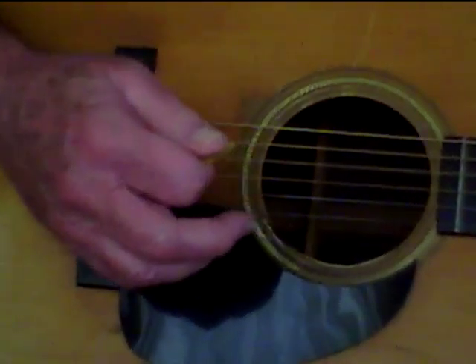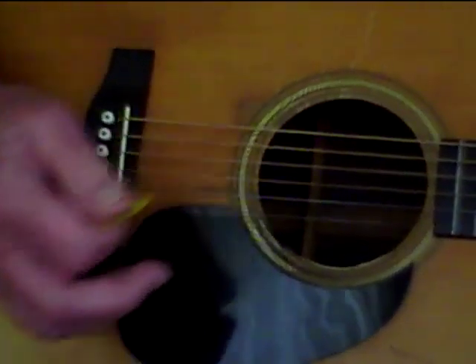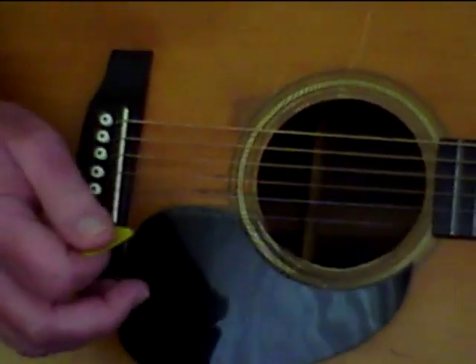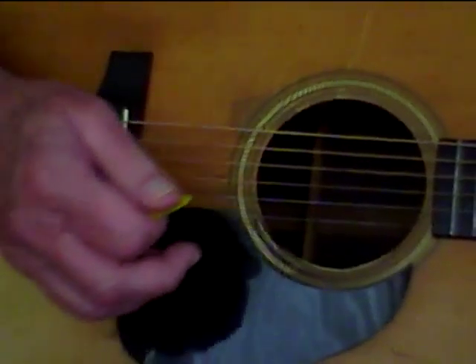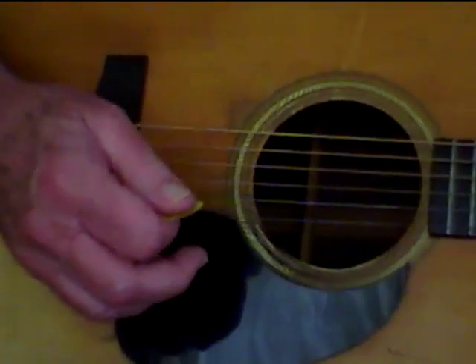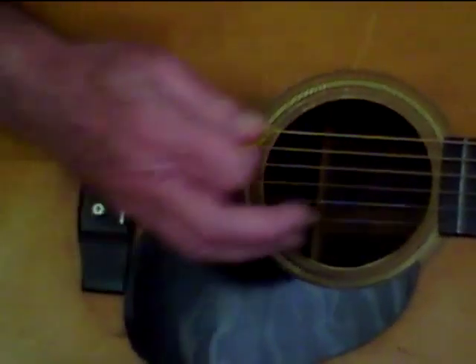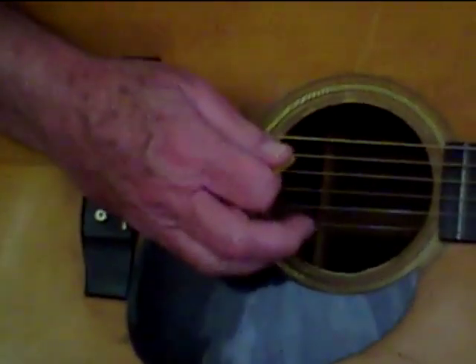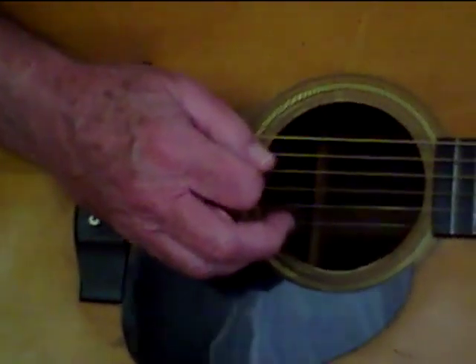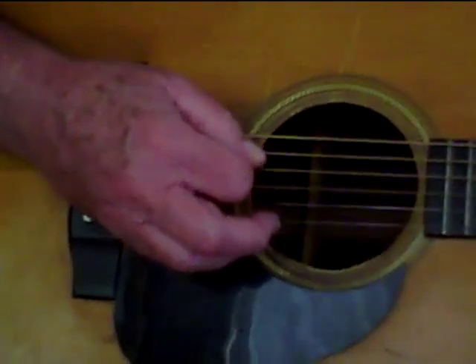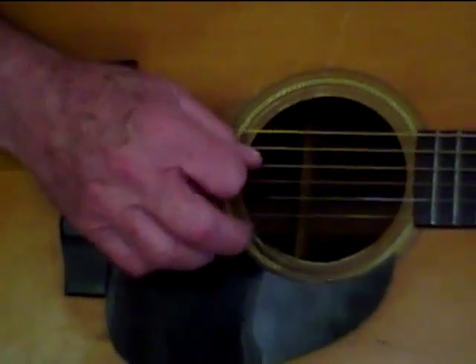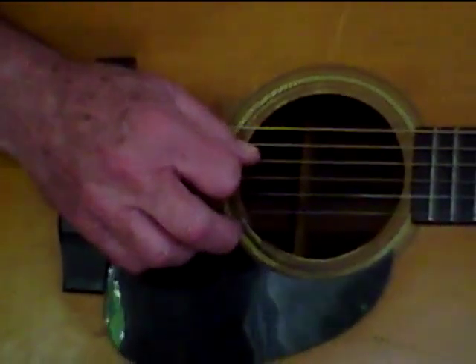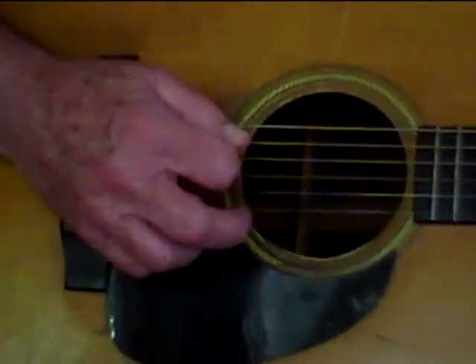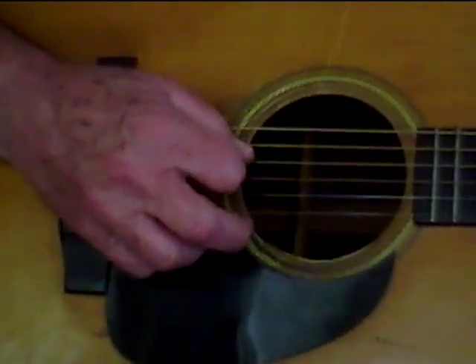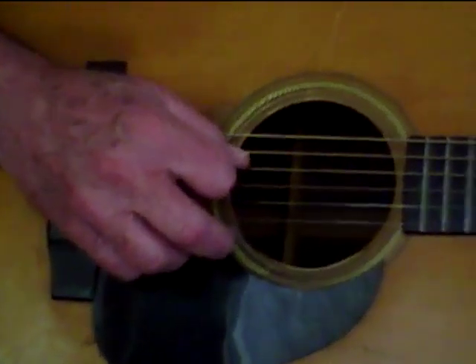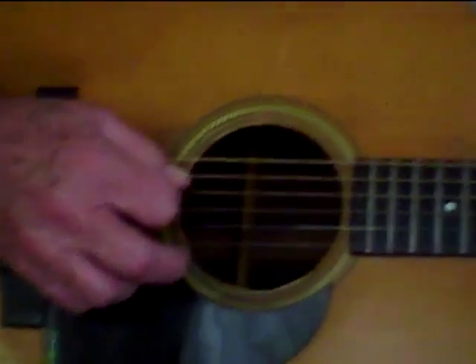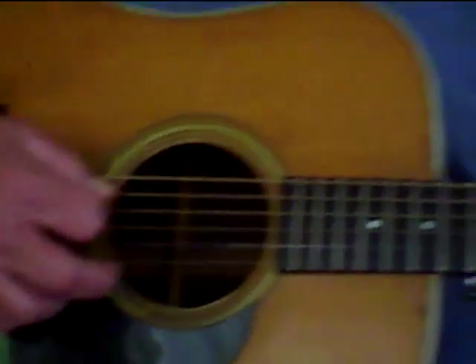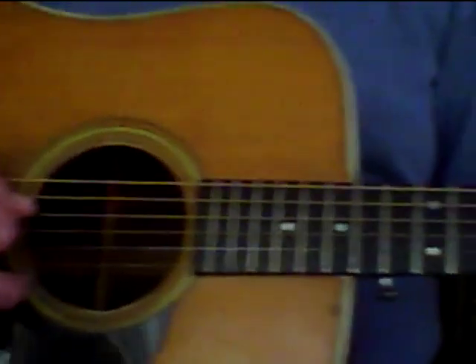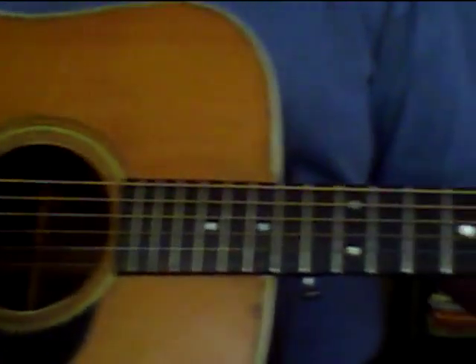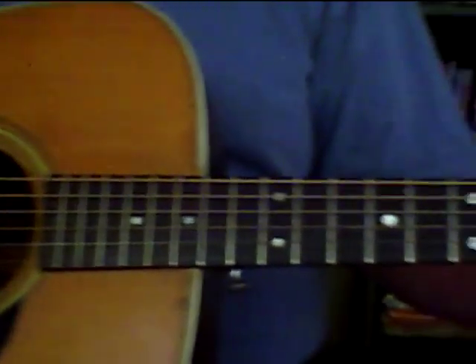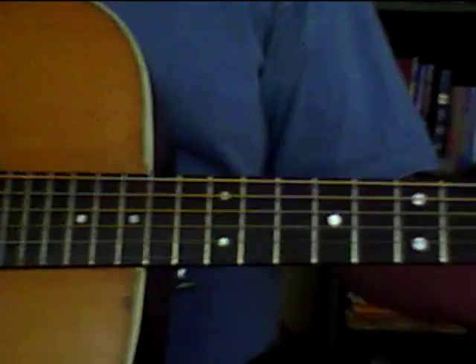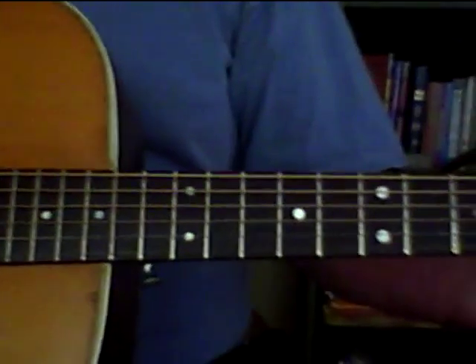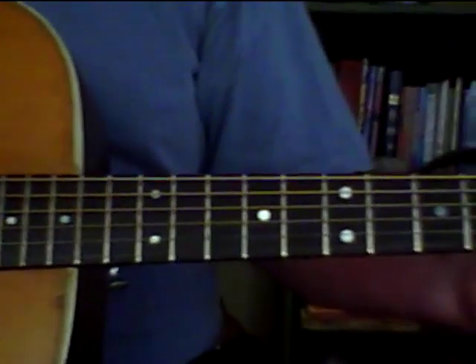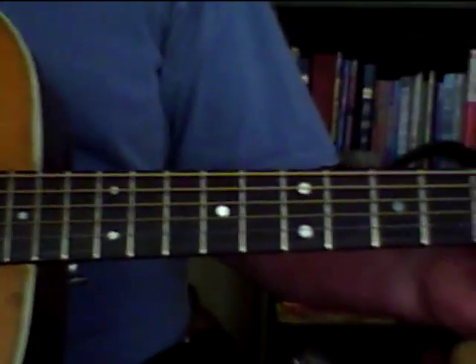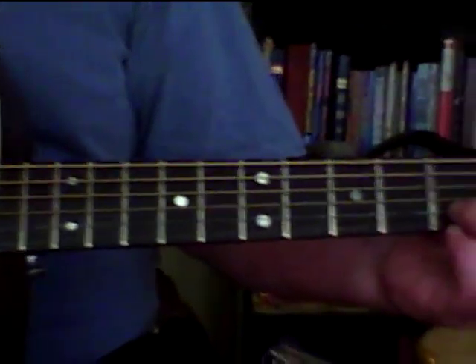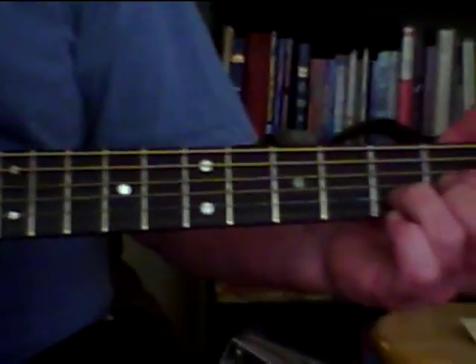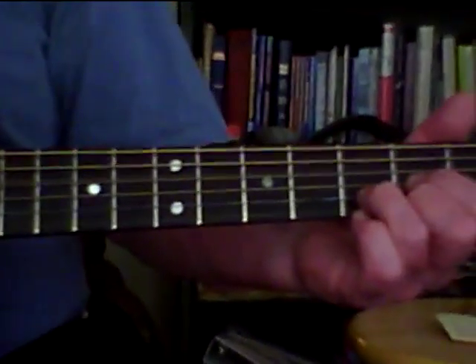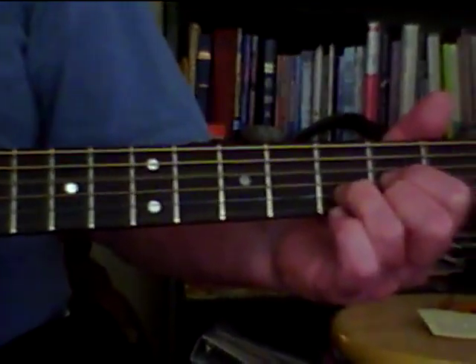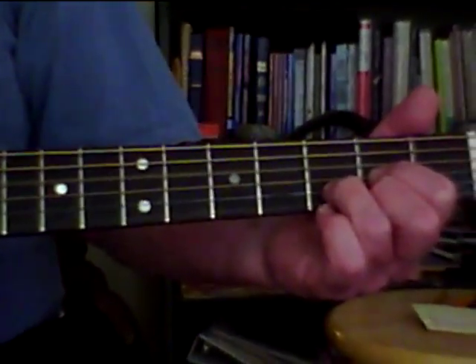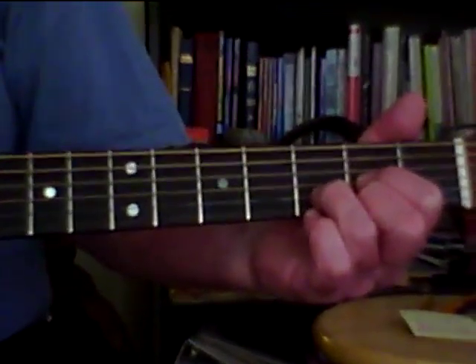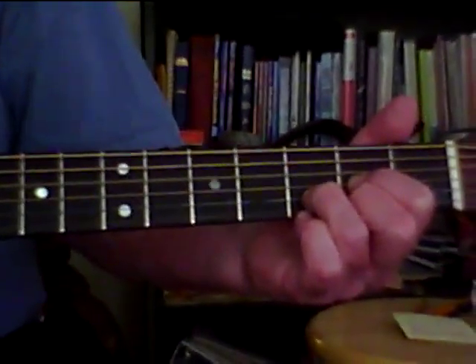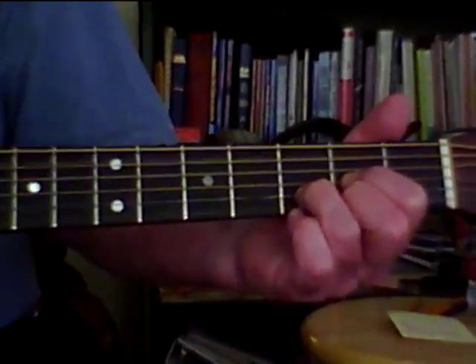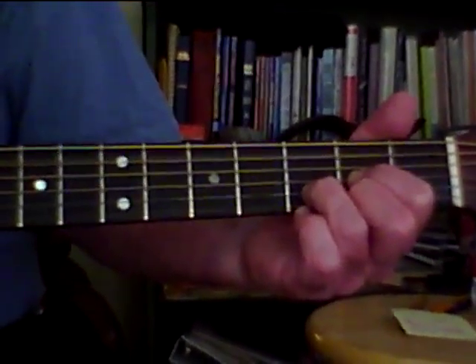Don't go too deep. Now go to the left hand. It's bass string strumming.